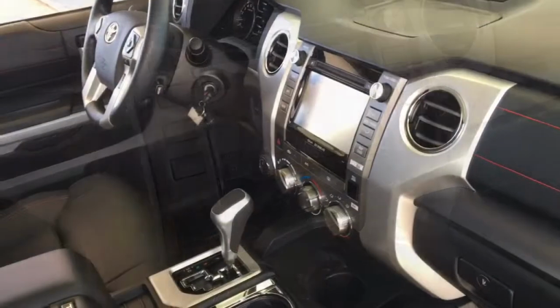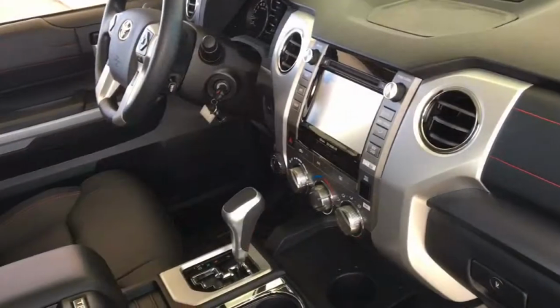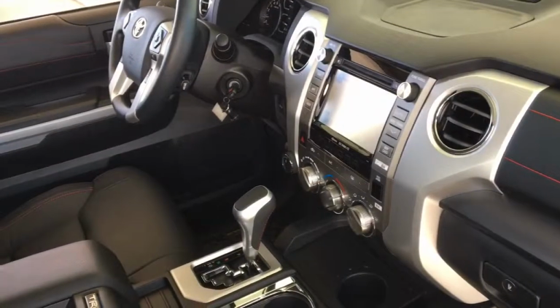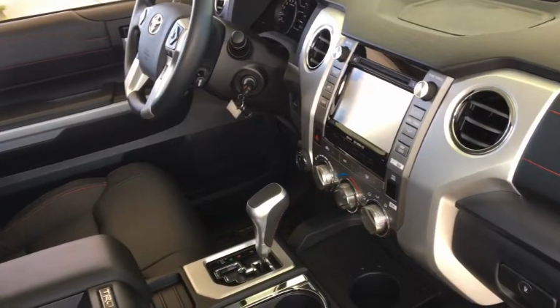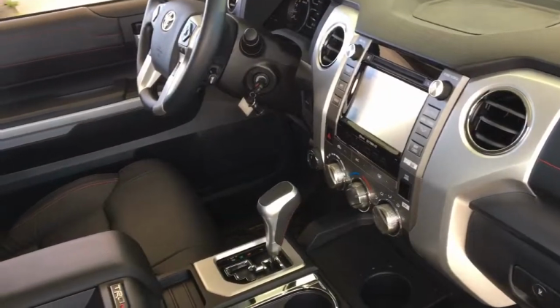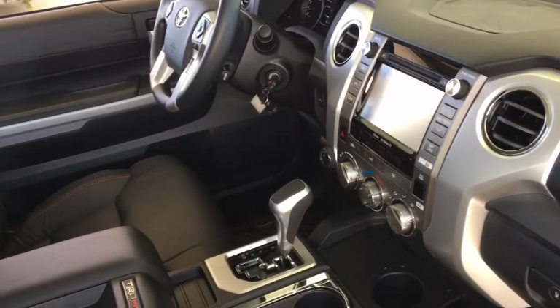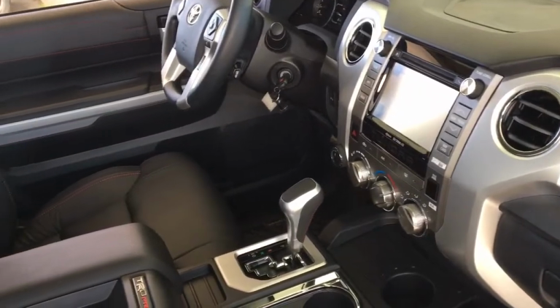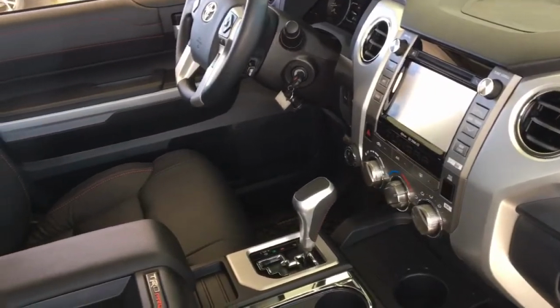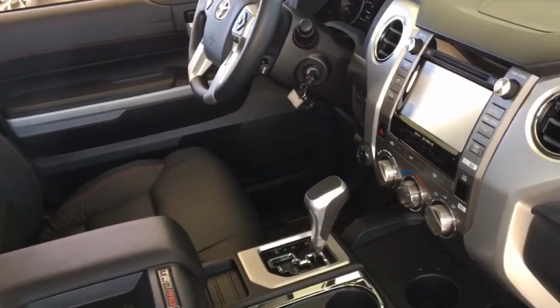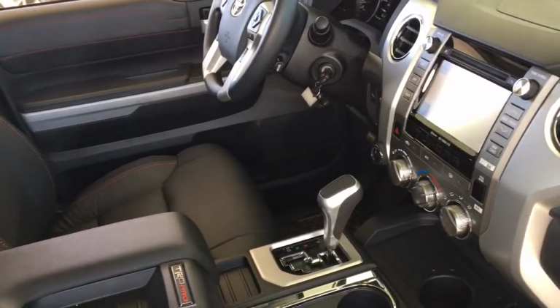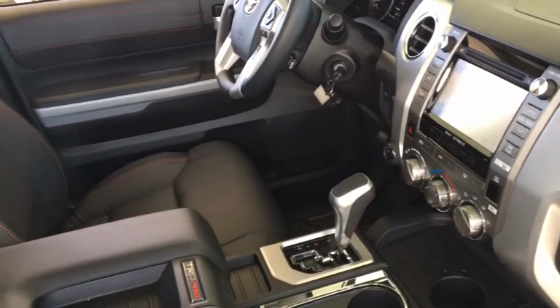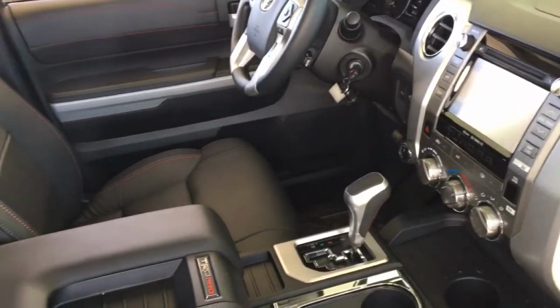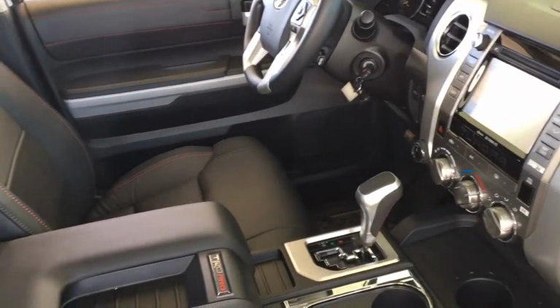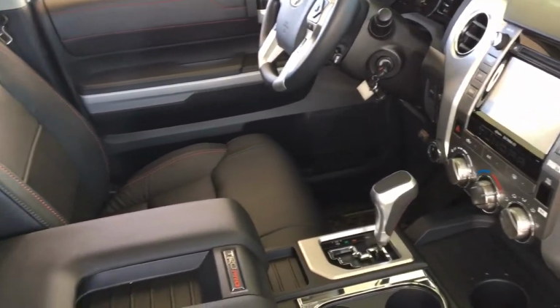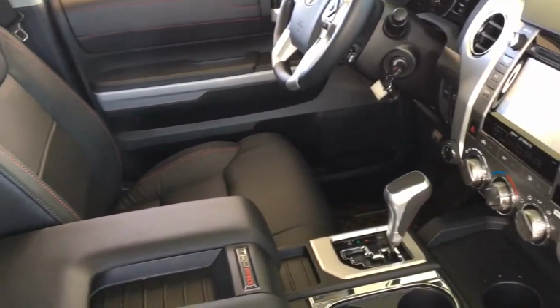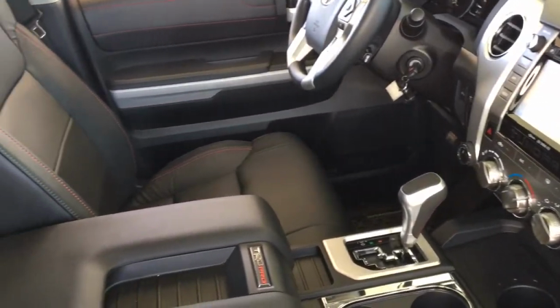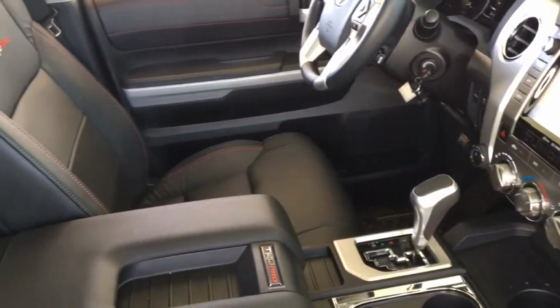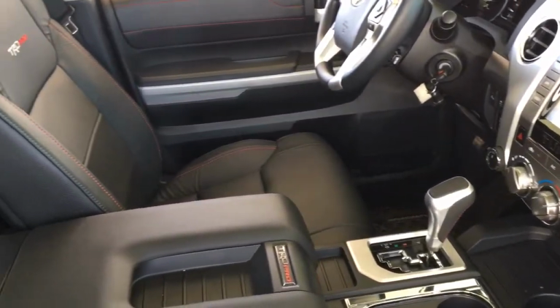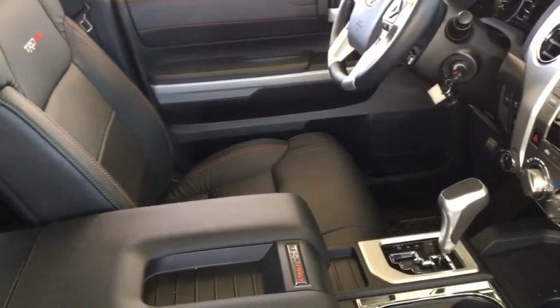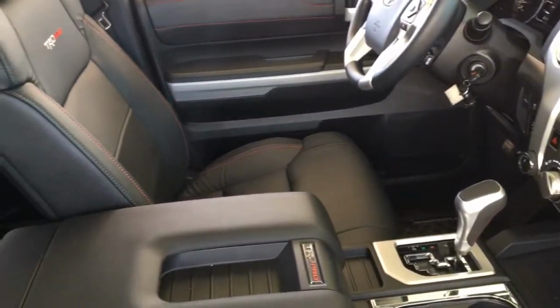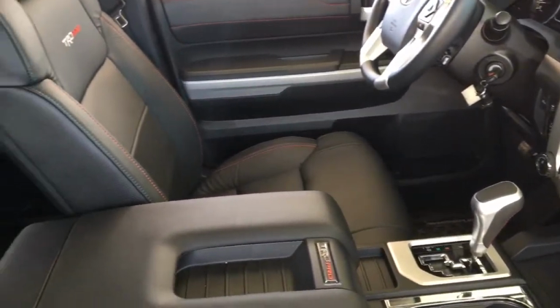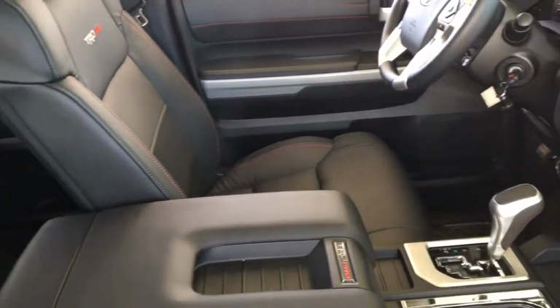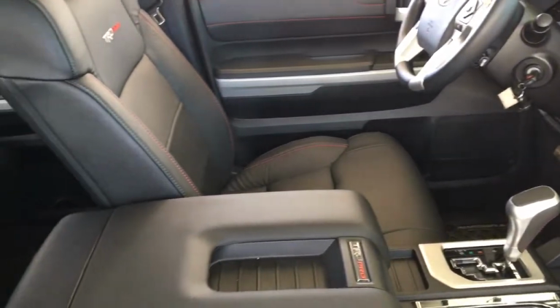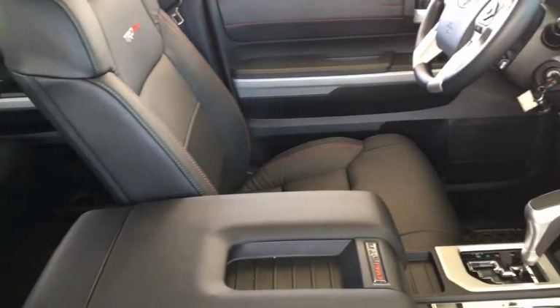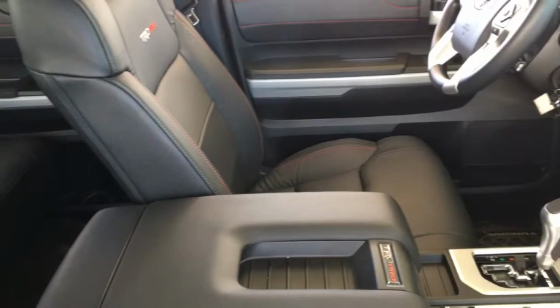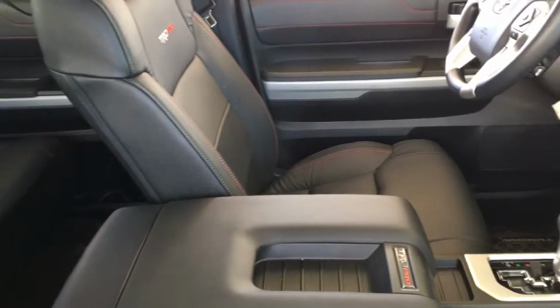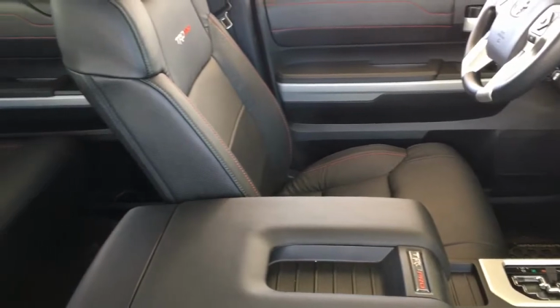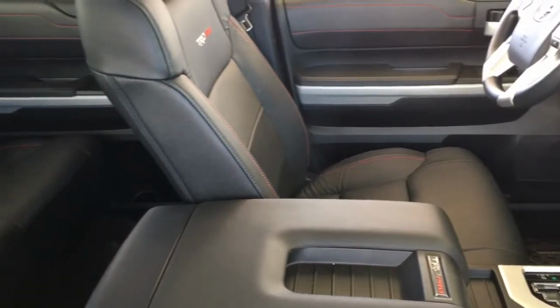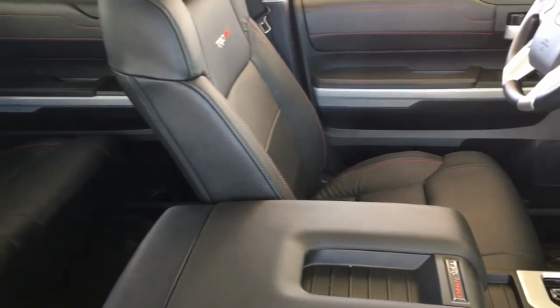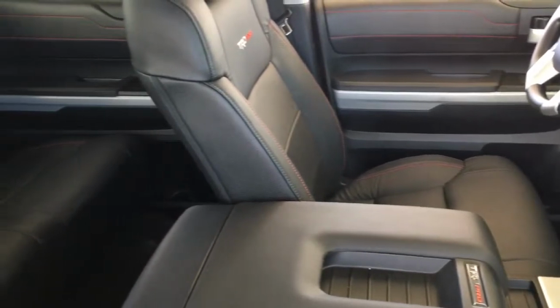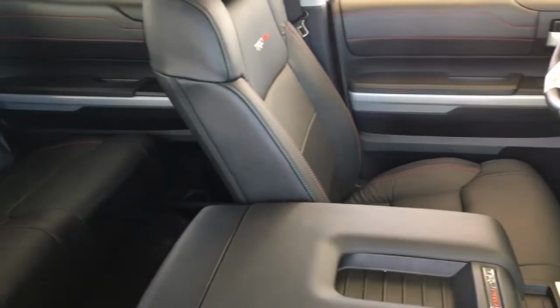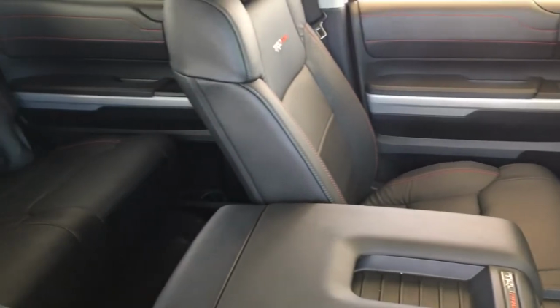The Tundra CrewMax offers considerable room in the back for passengers, or fold up the seats and use the area for additional cargo capacity.